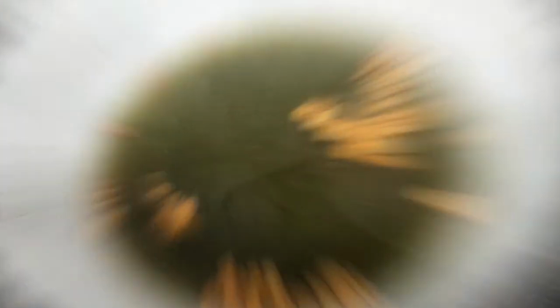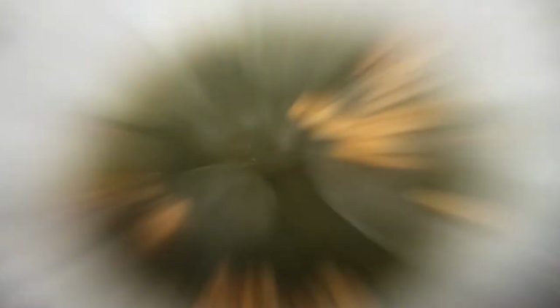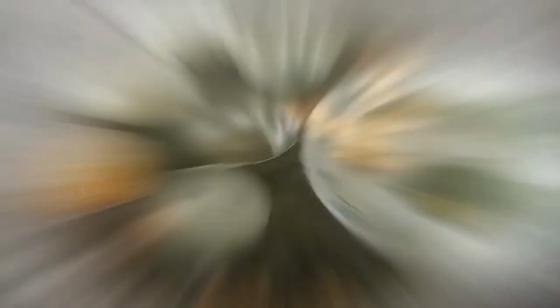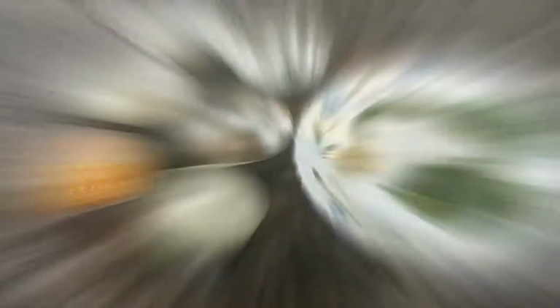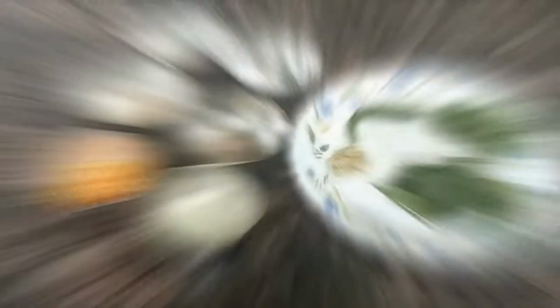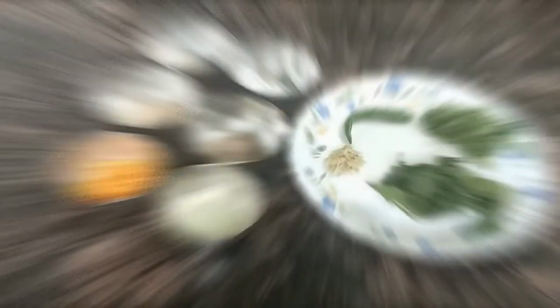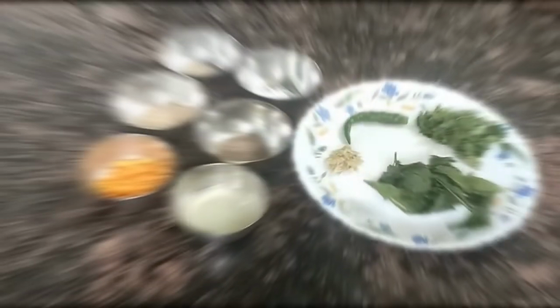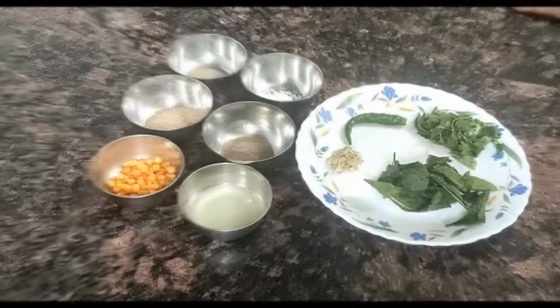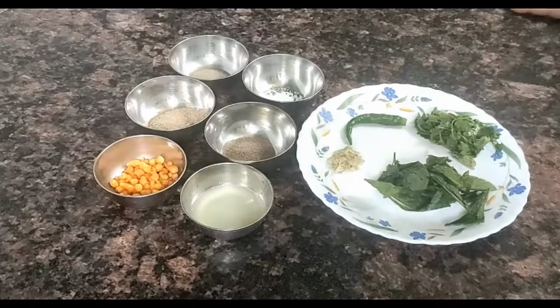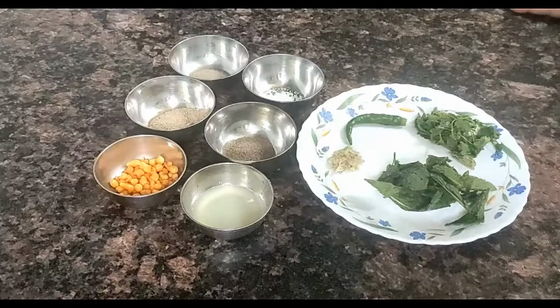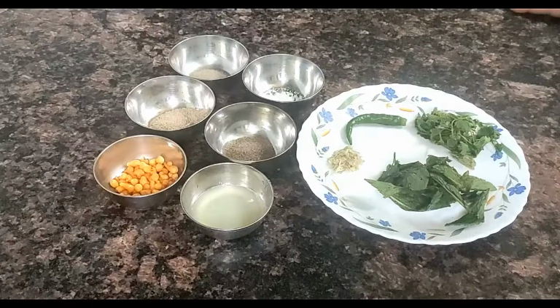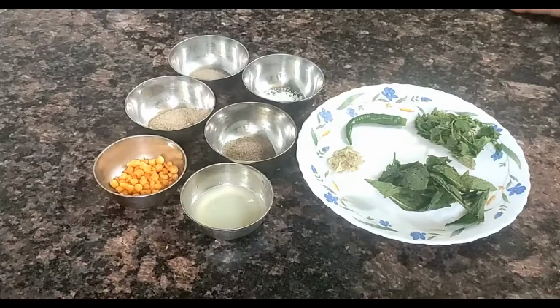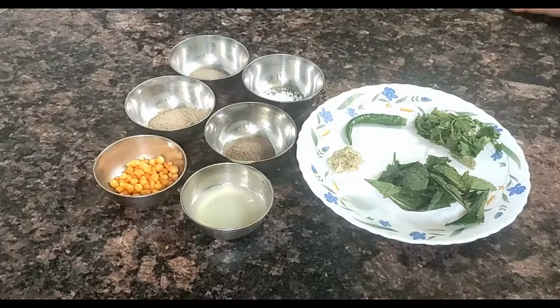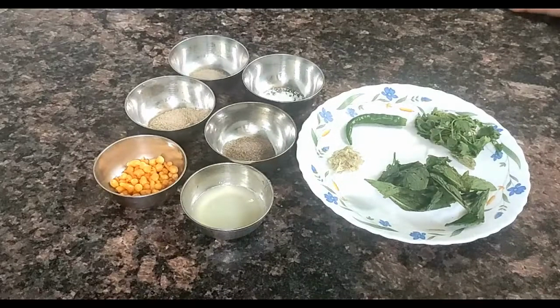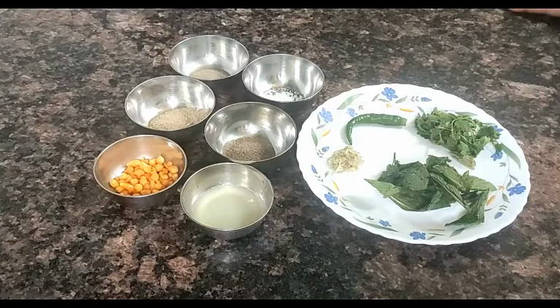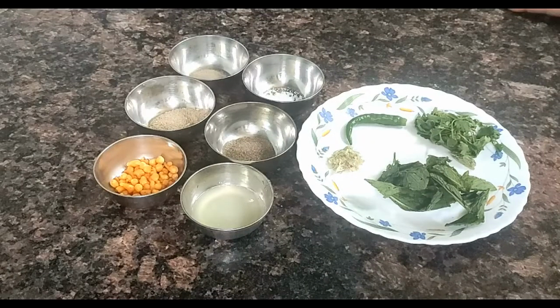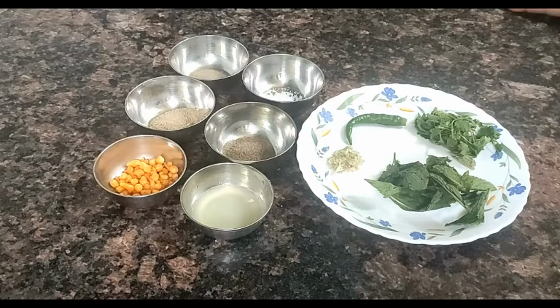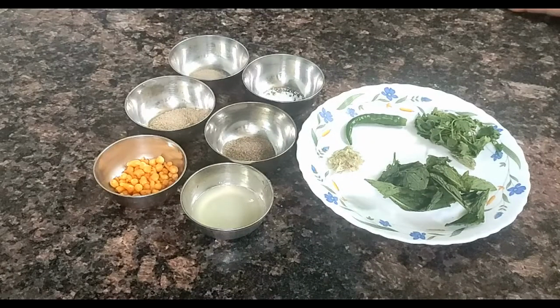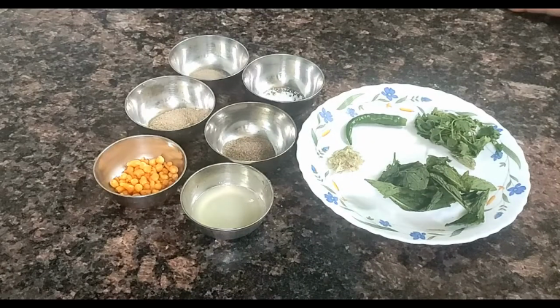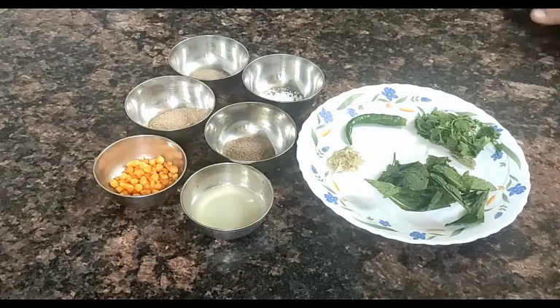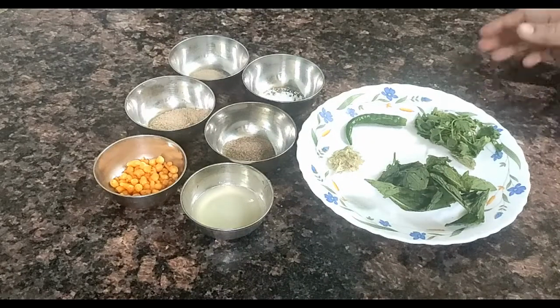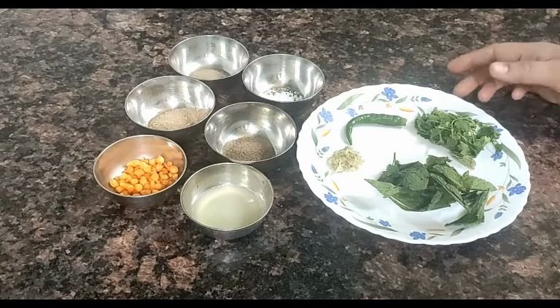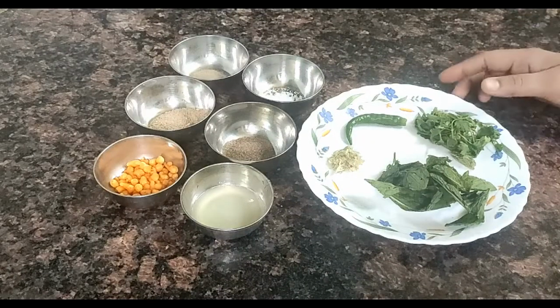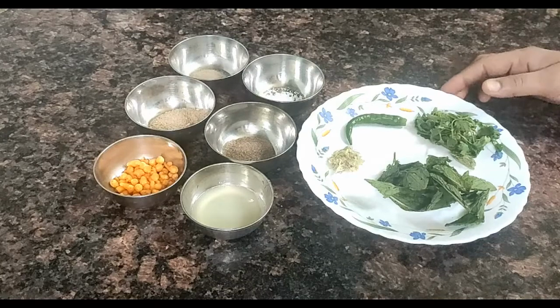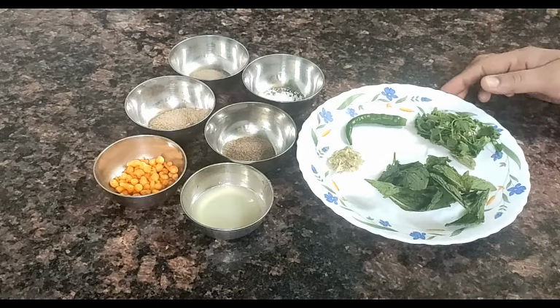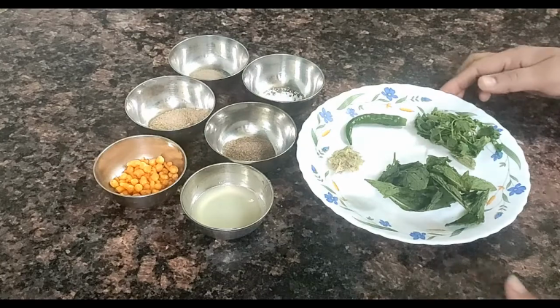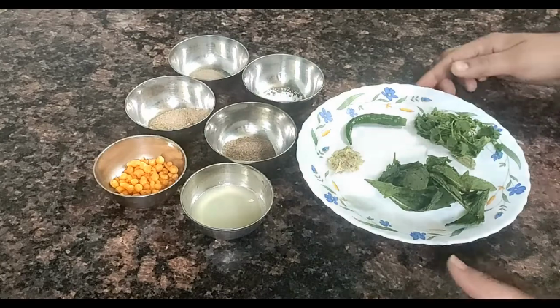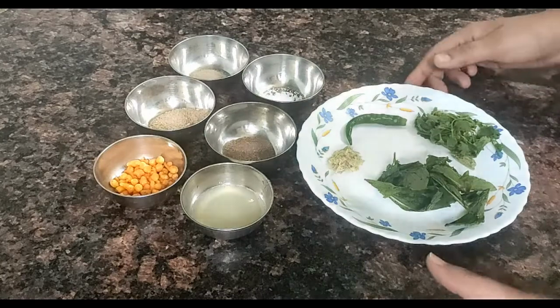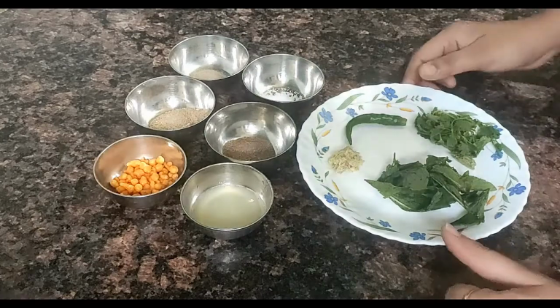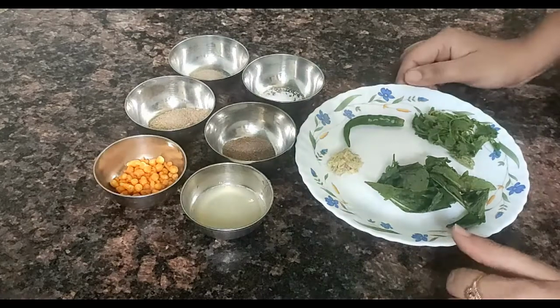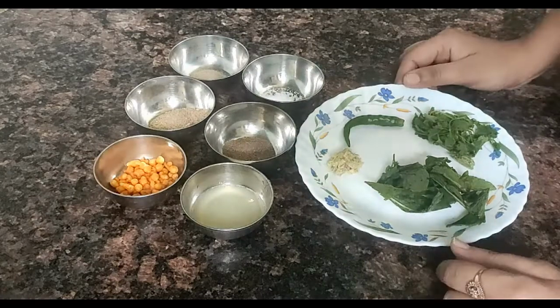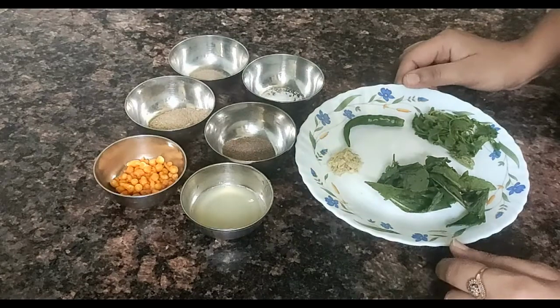Hello friends, today we are going to make a special cold drink. Water and water, water and water.